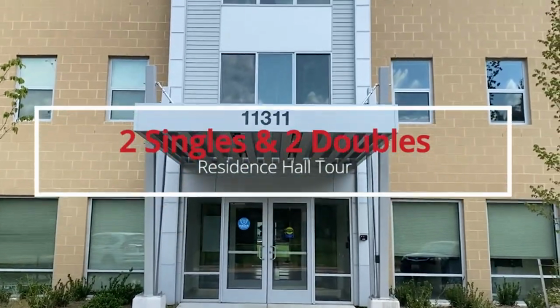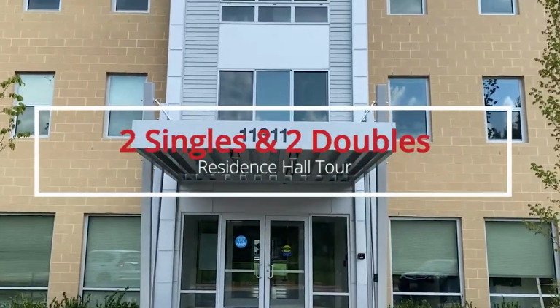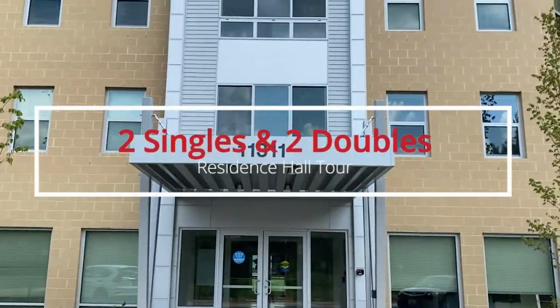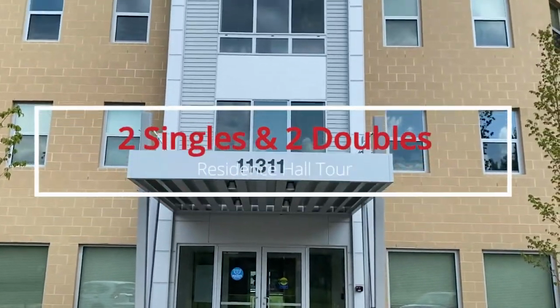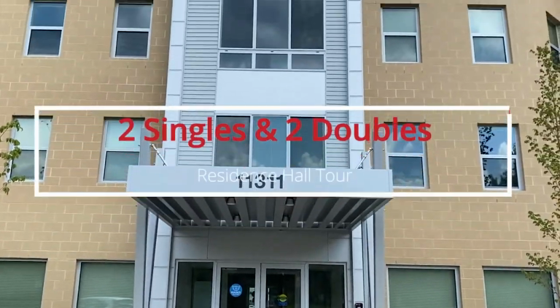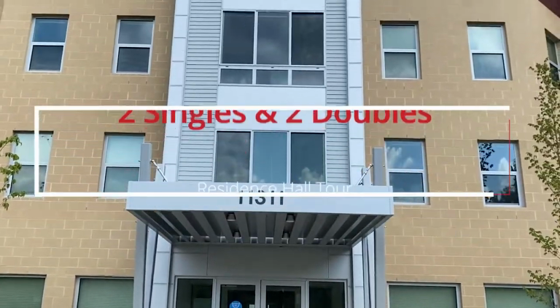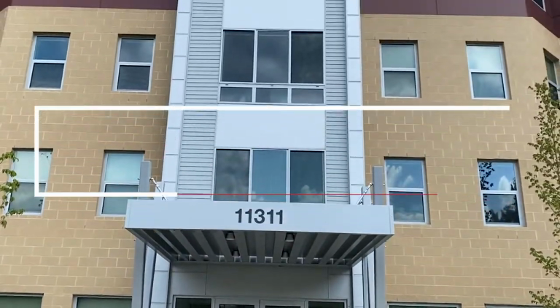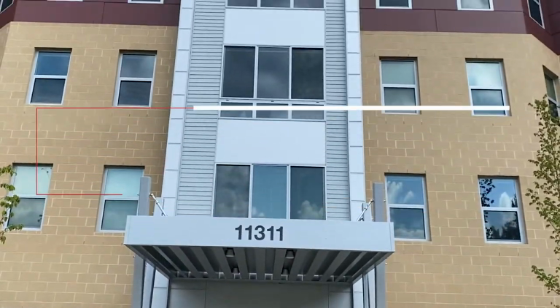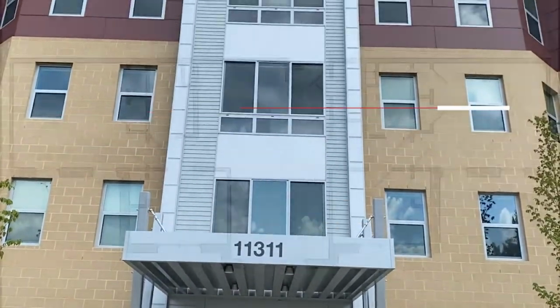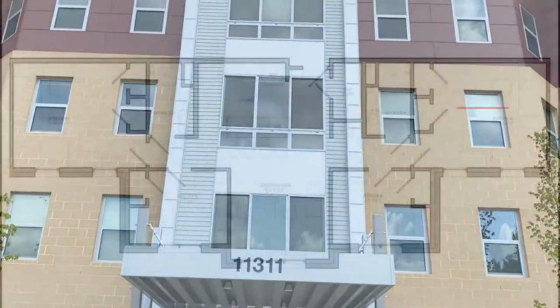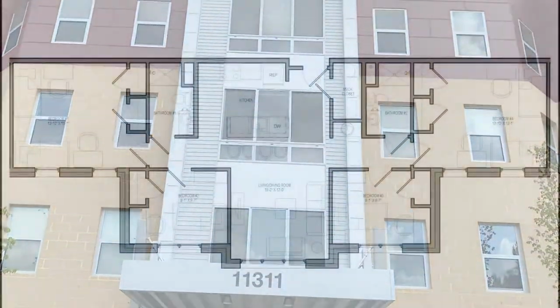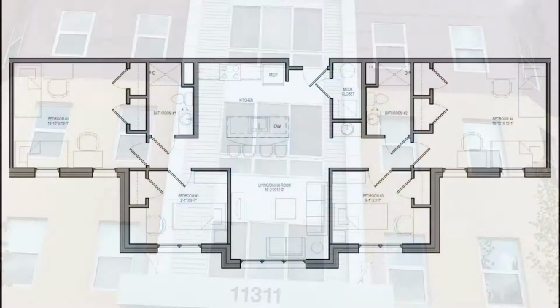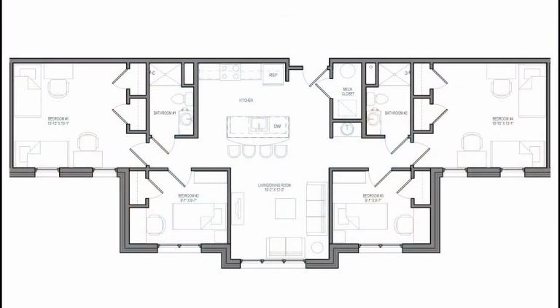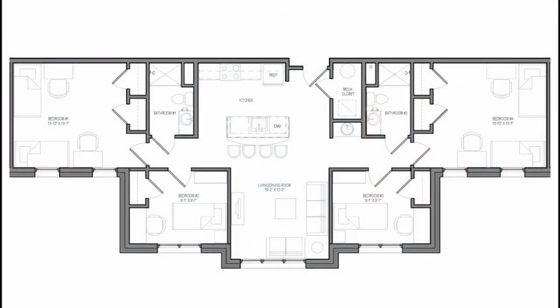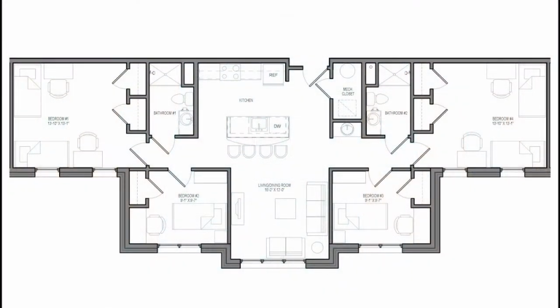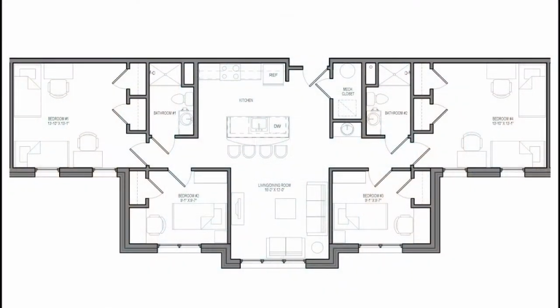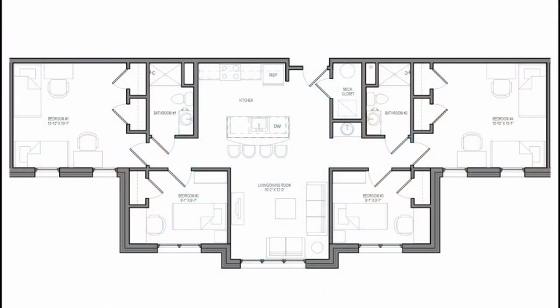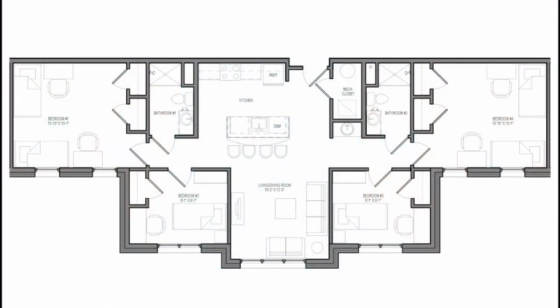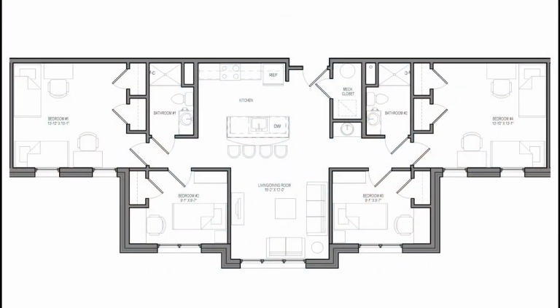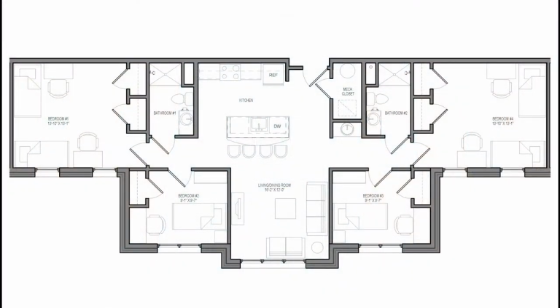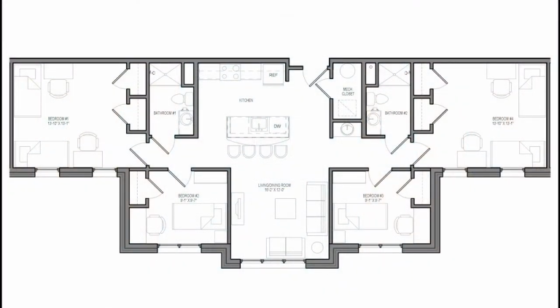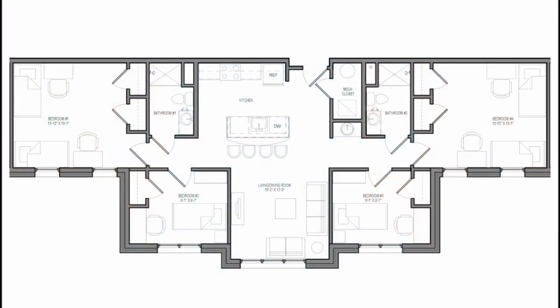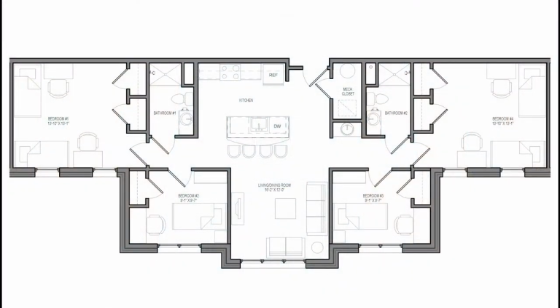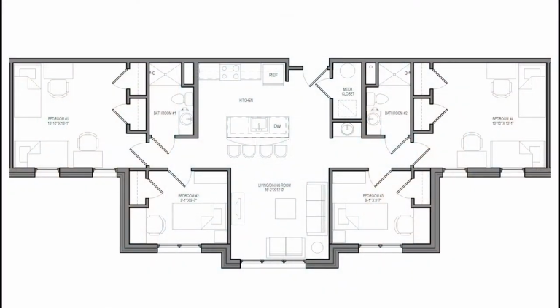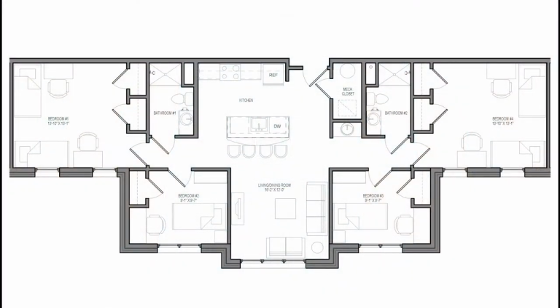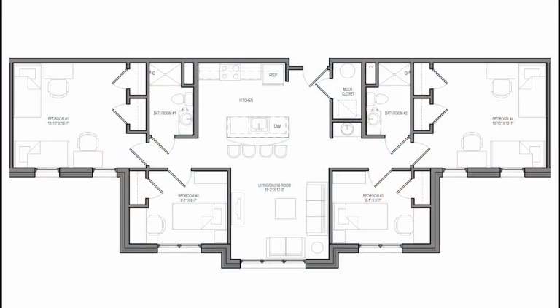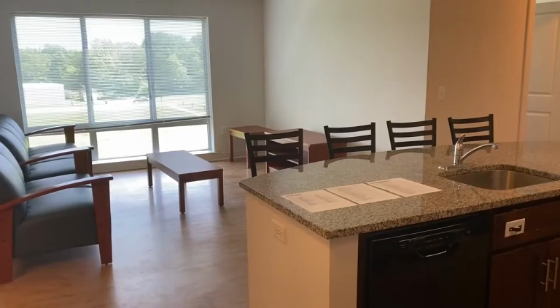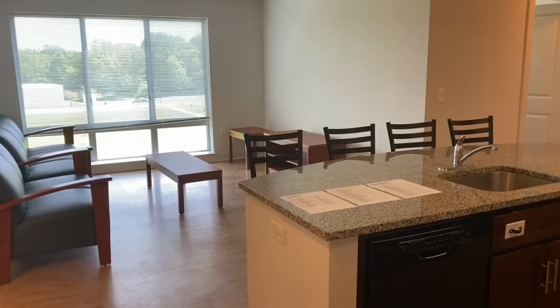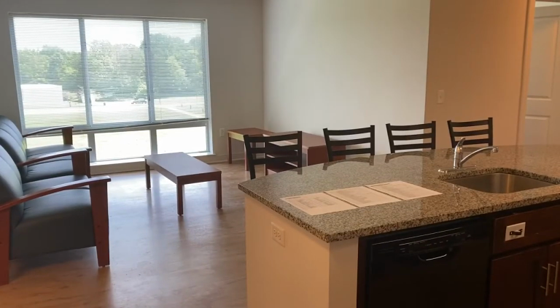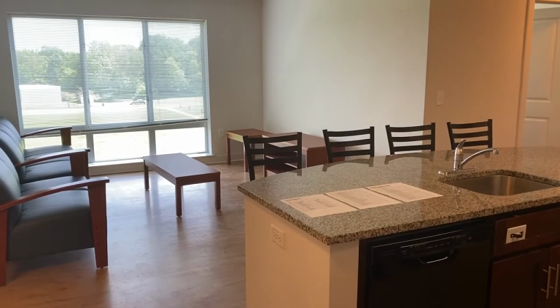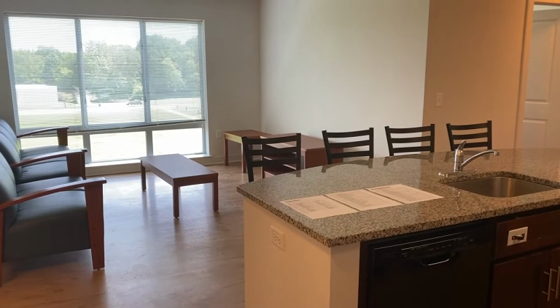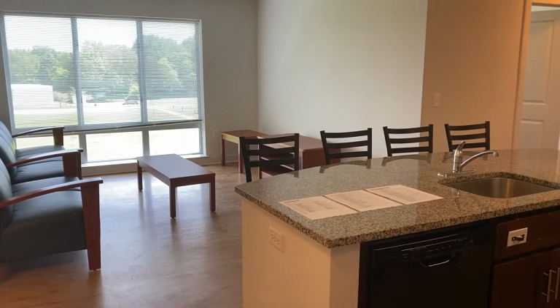Welcome to our 6A apartment type. As shown in this floor plan, this apartment can accommodate approximately 6 residents.